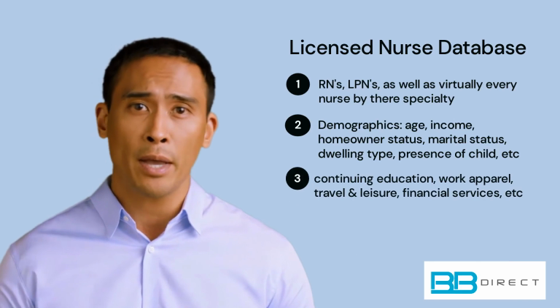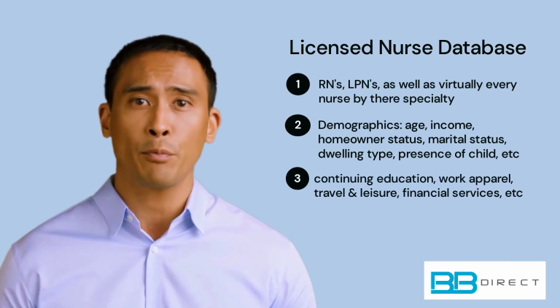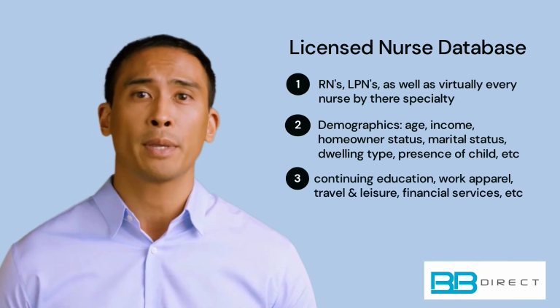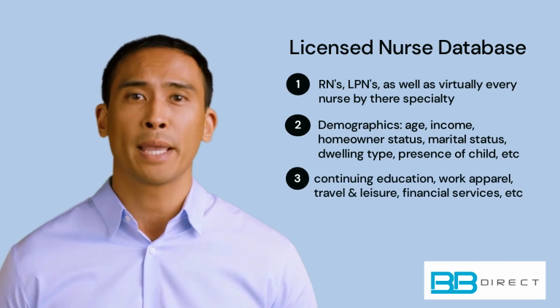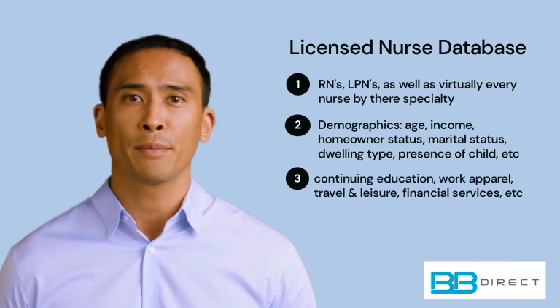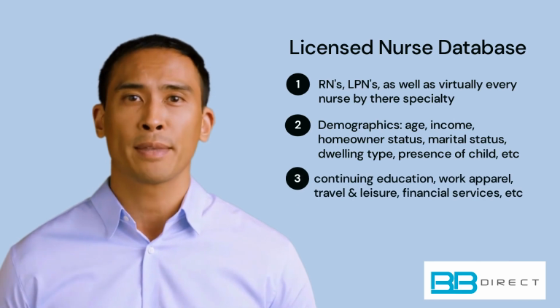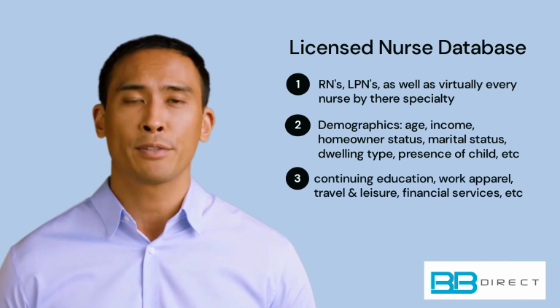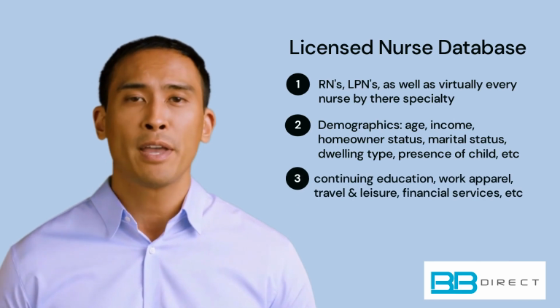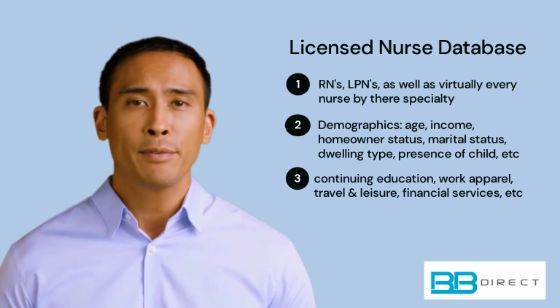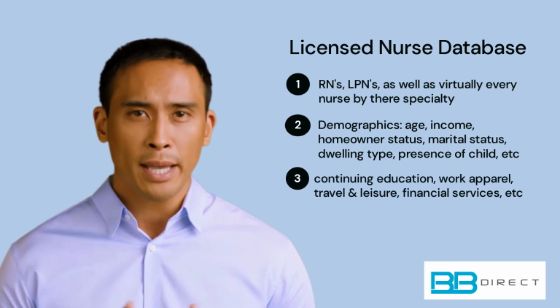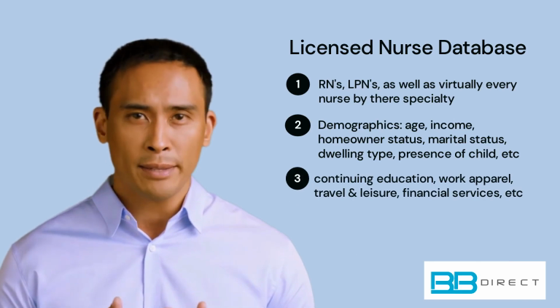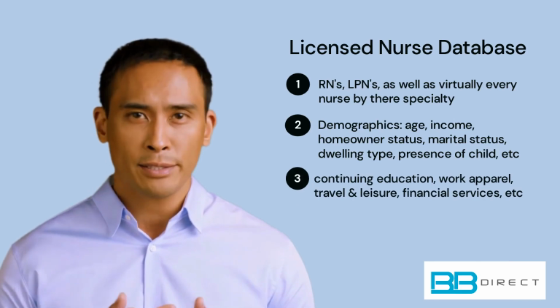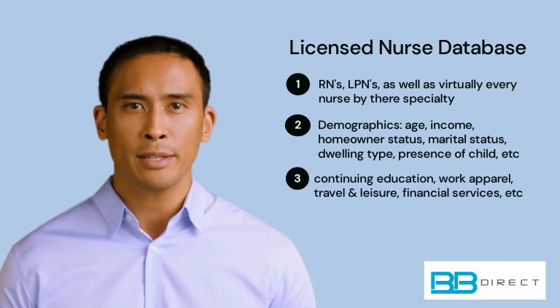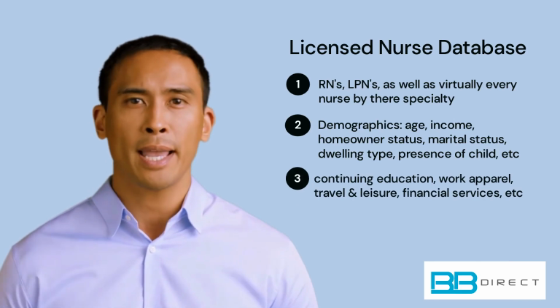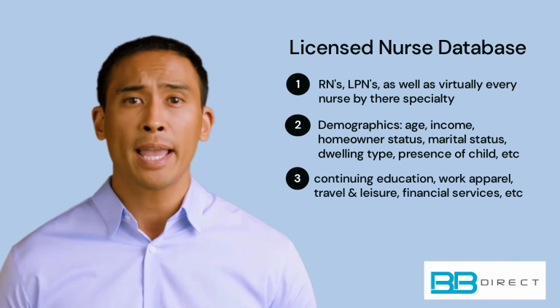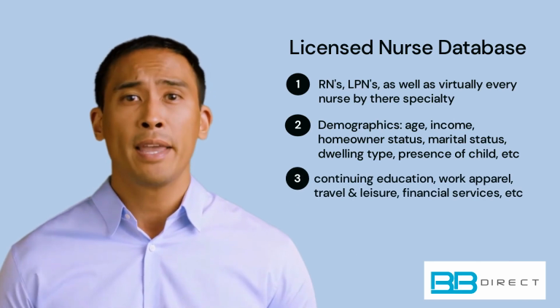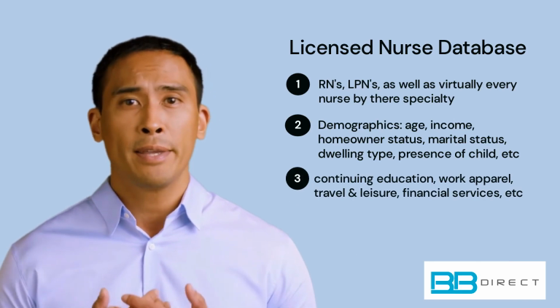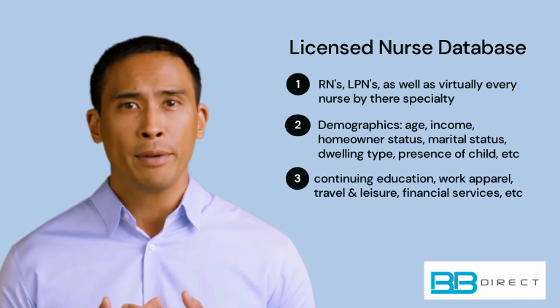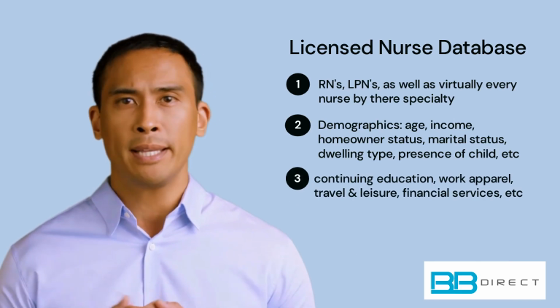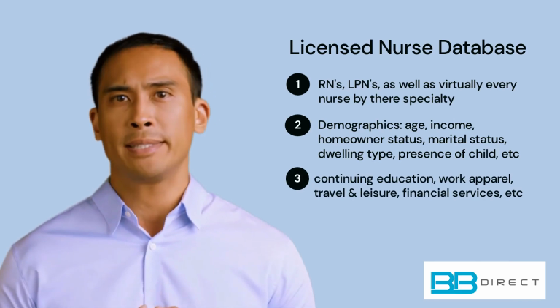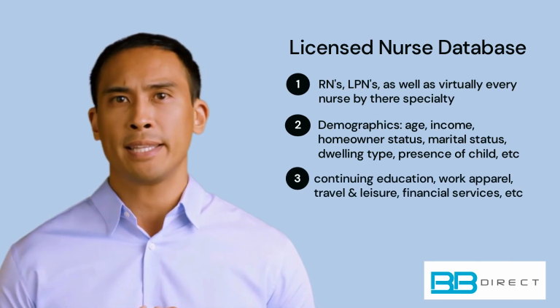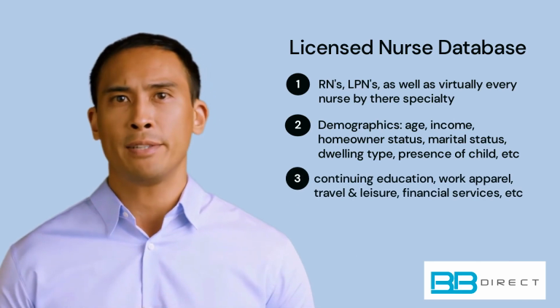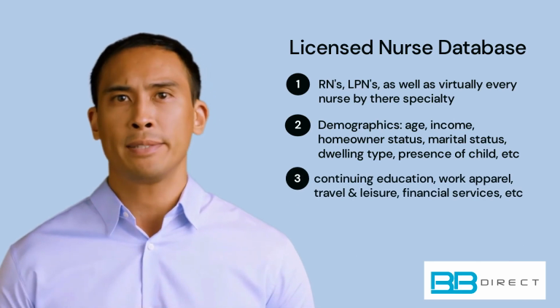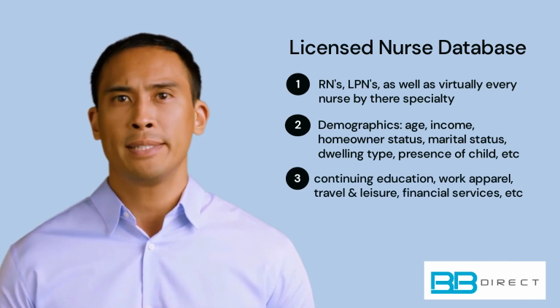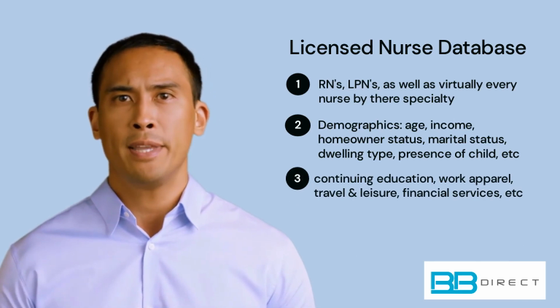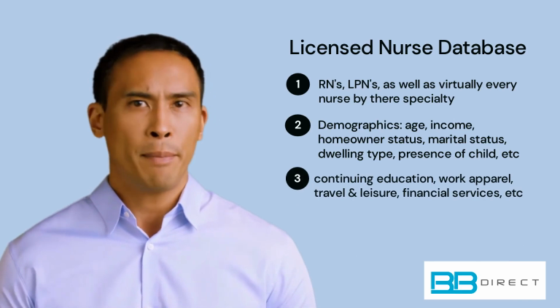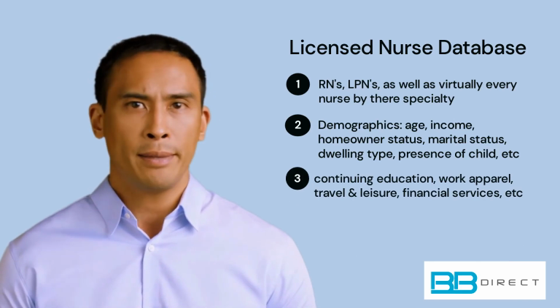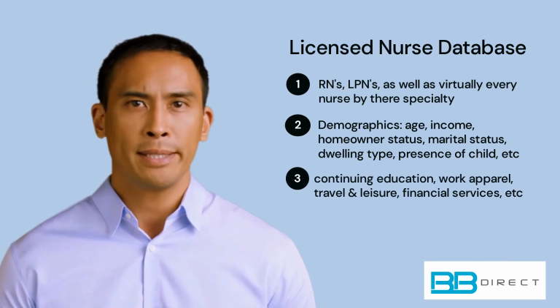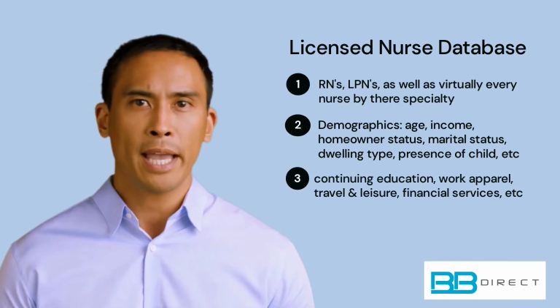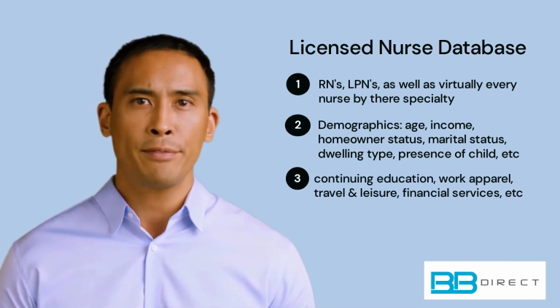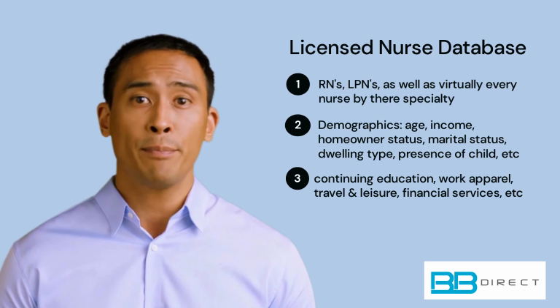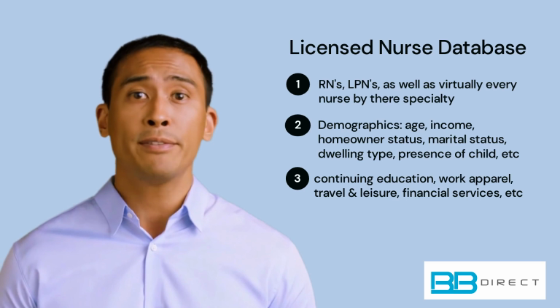This database is ideal for marketing offers related to continuing education, work apparel, travel and leisure, and other products and services that are relevant to healthcare professionals.